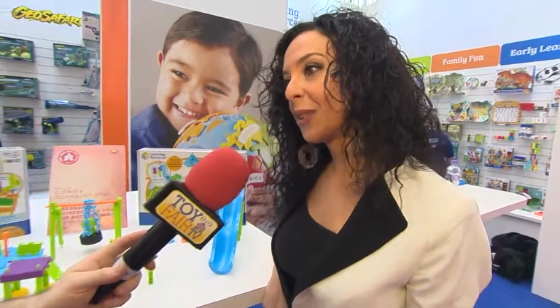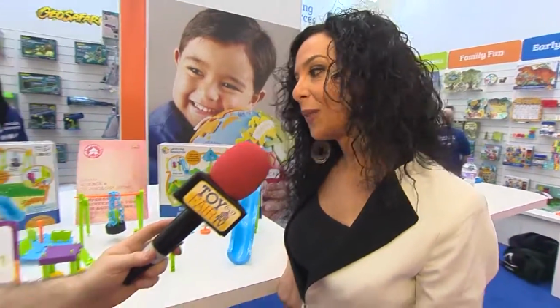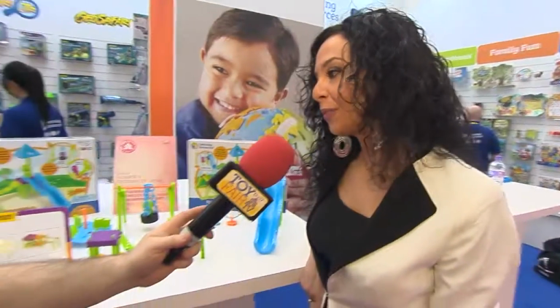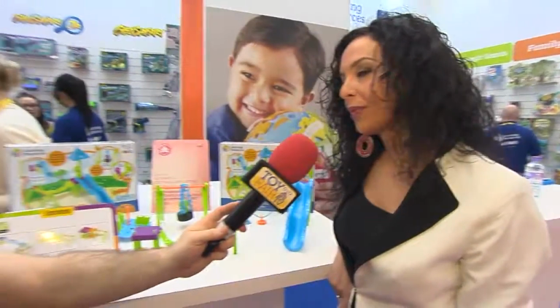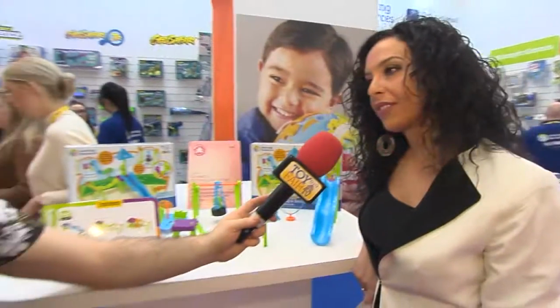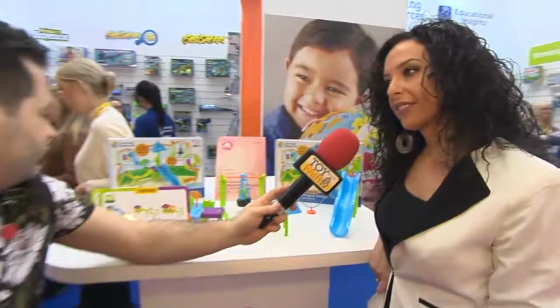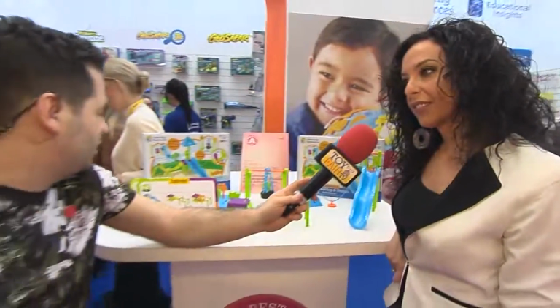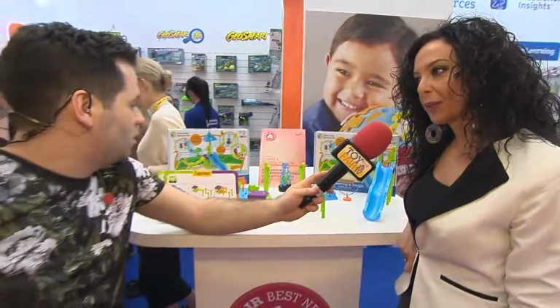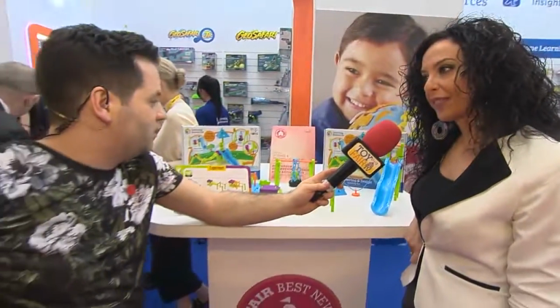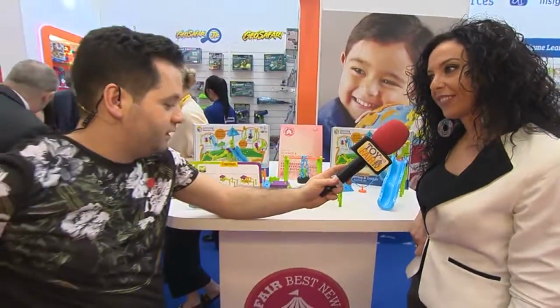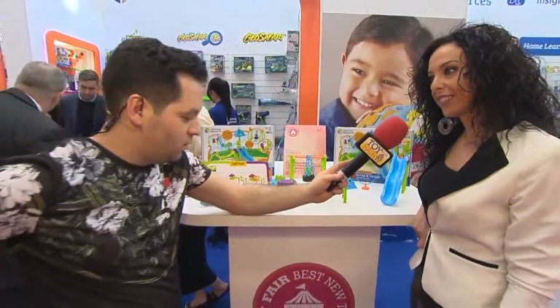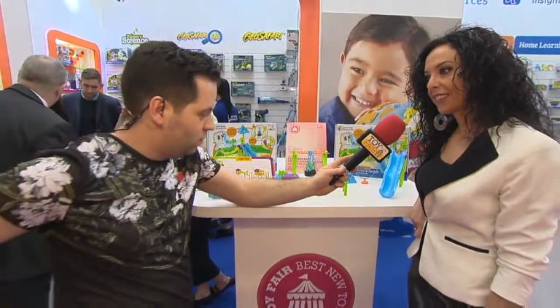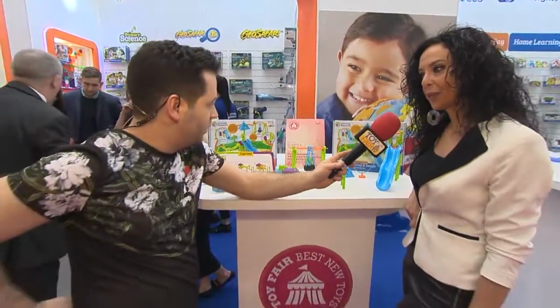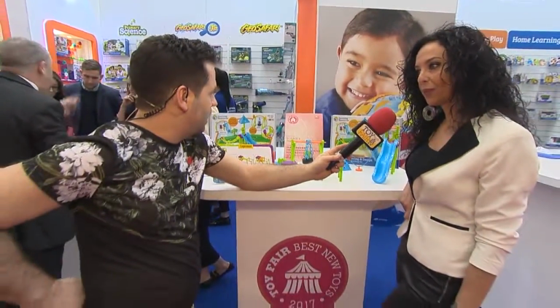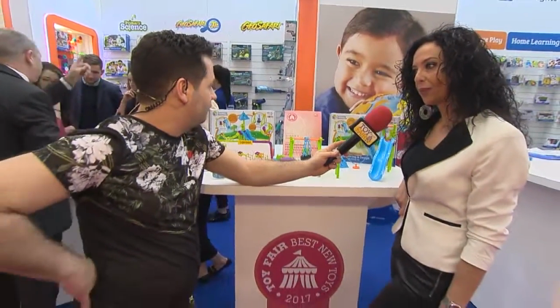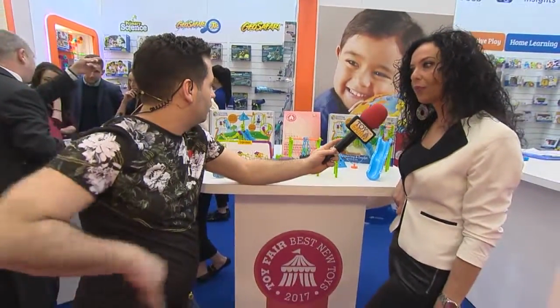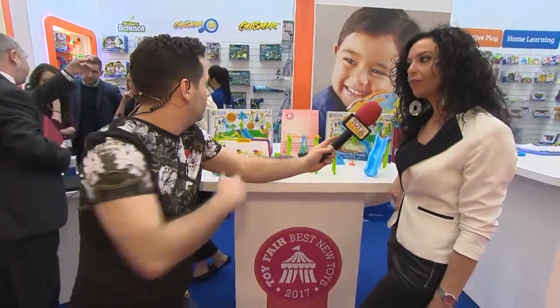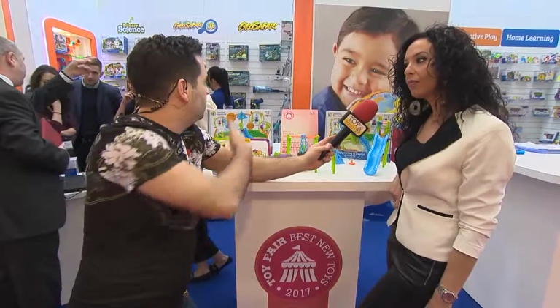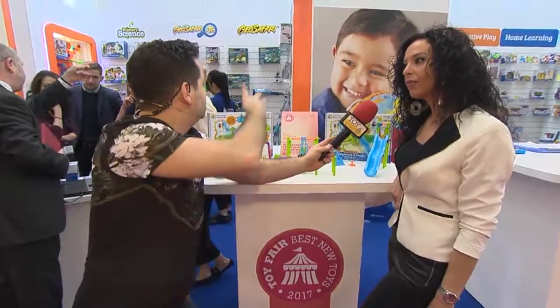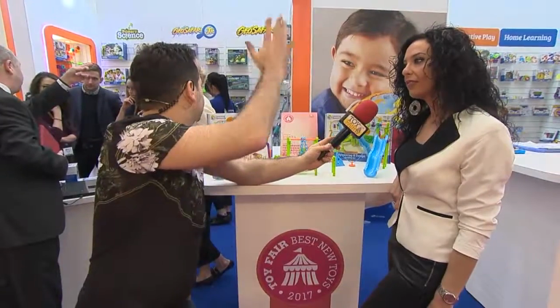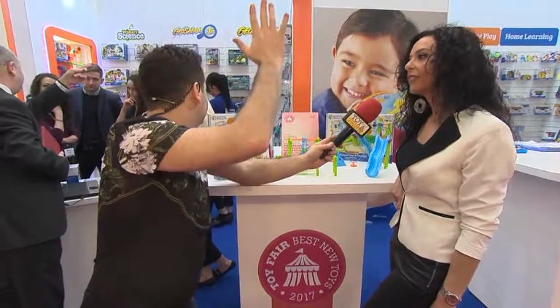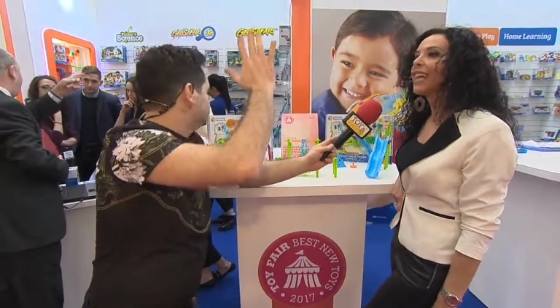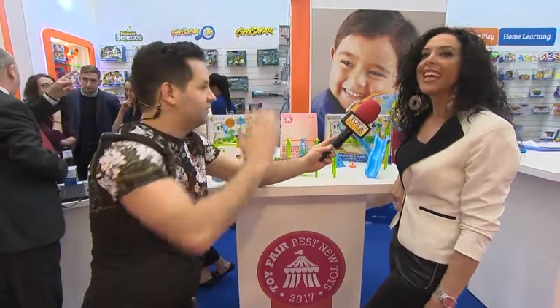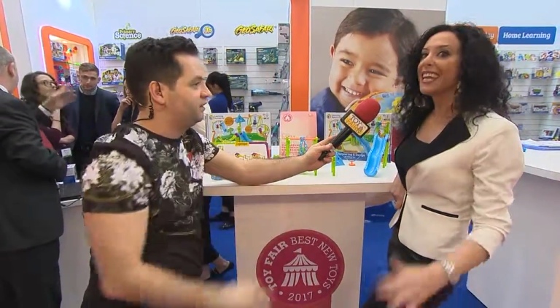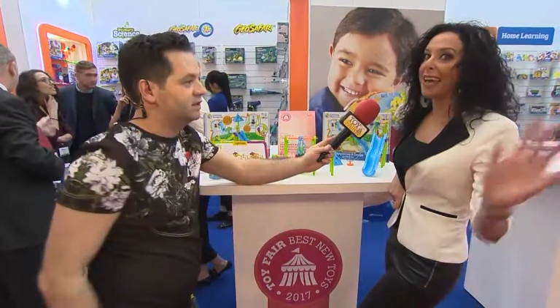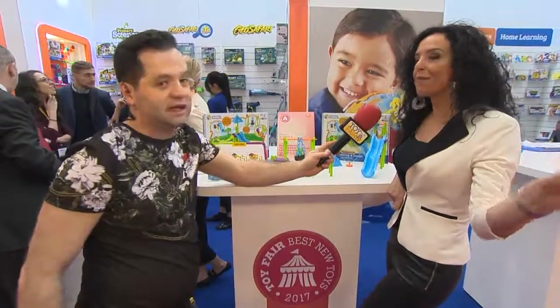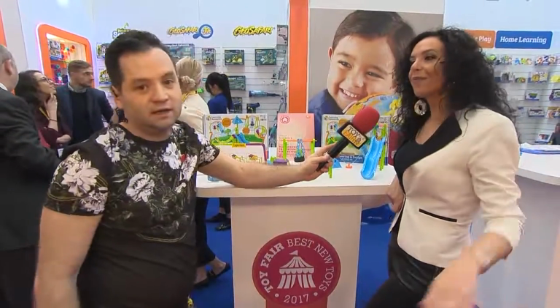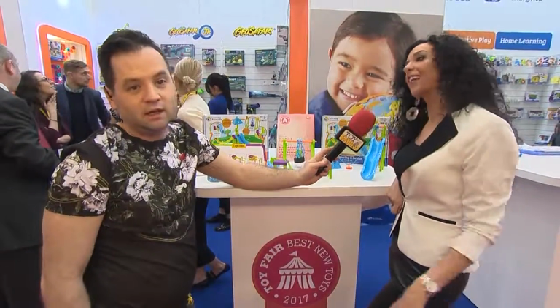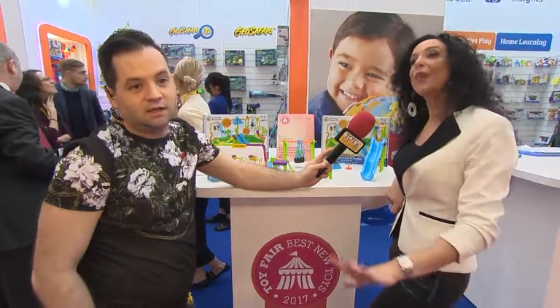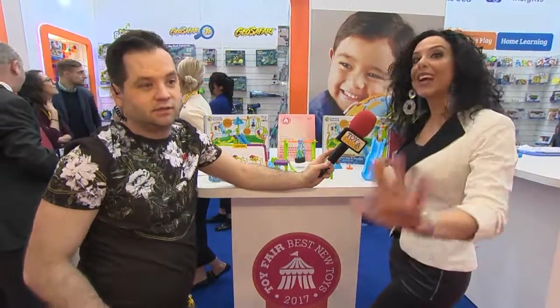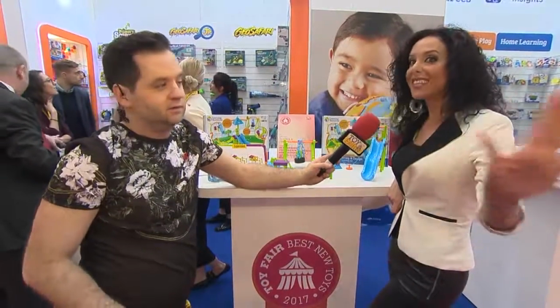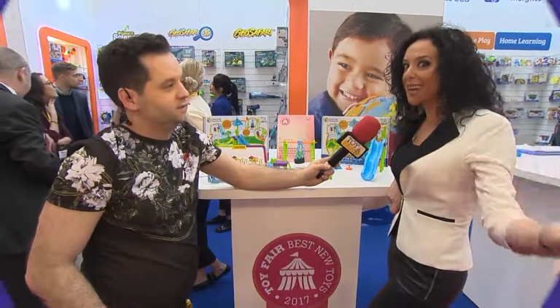A very worthy award winner, and there's loads of other great stuff here. Yeah, great stuff.